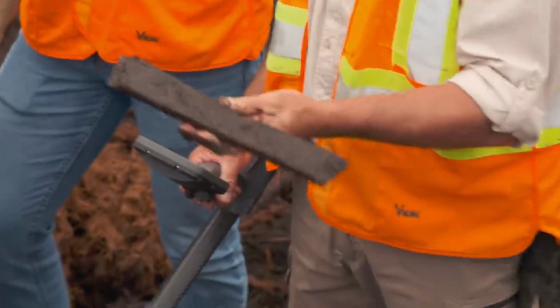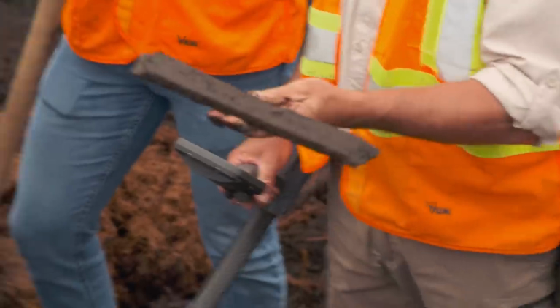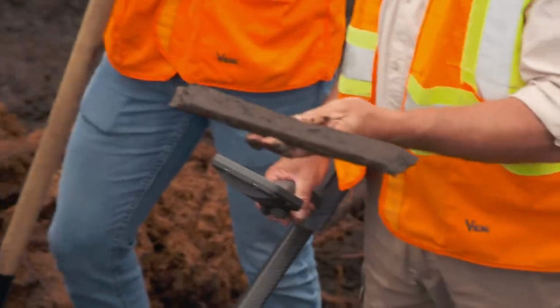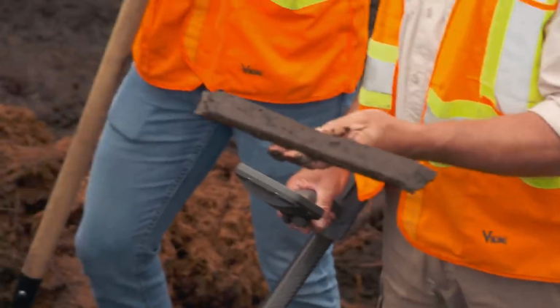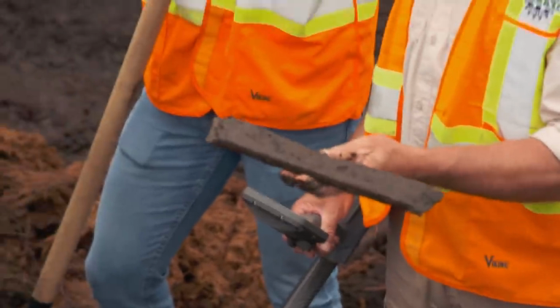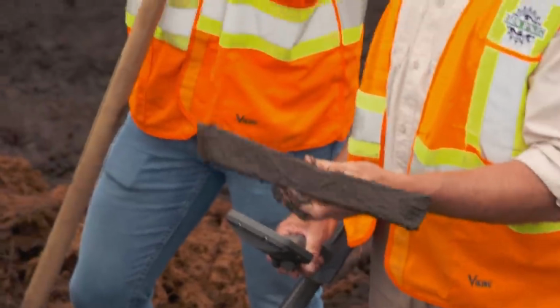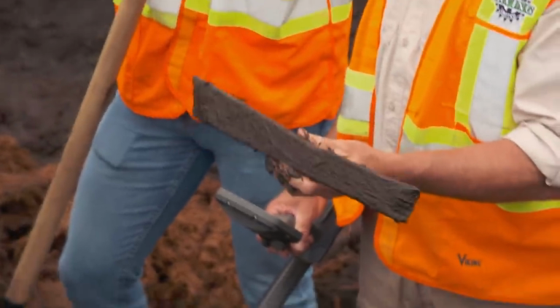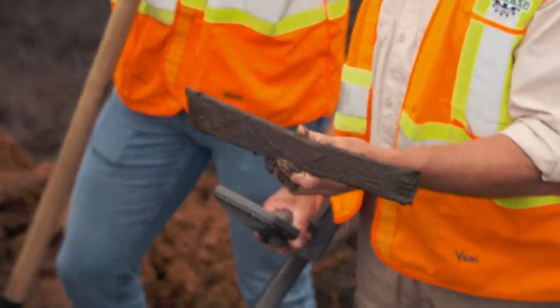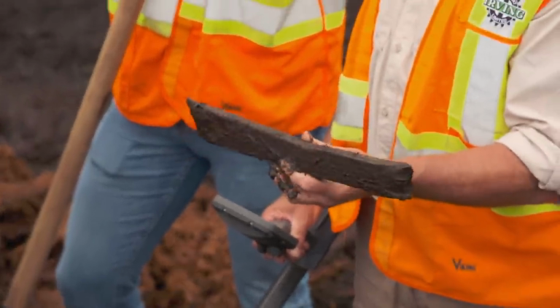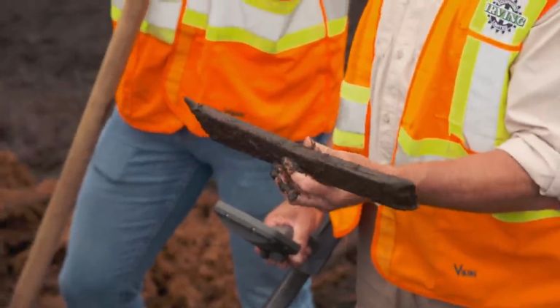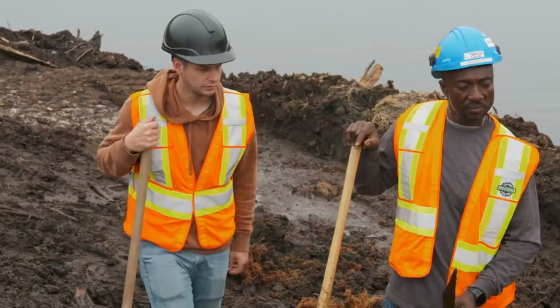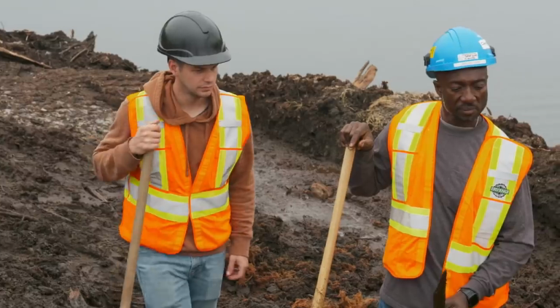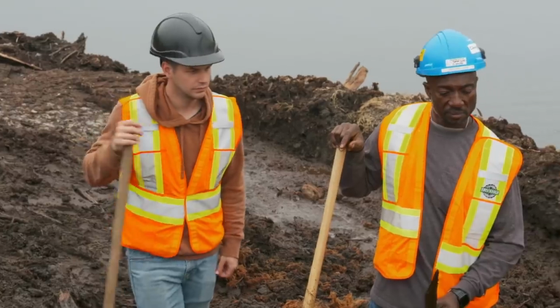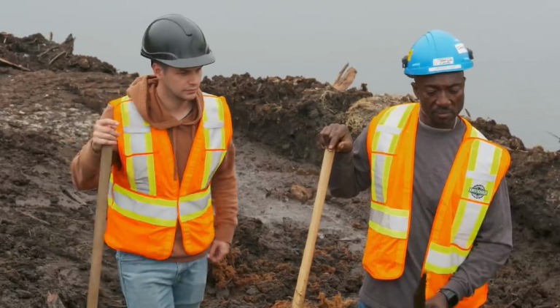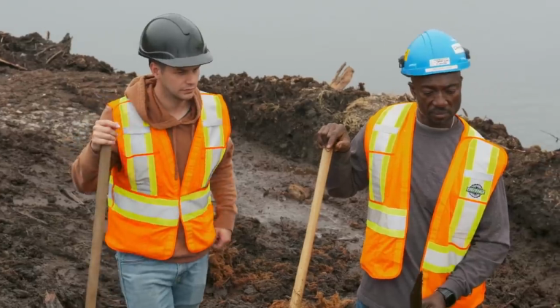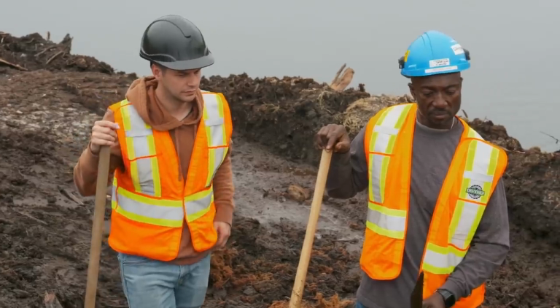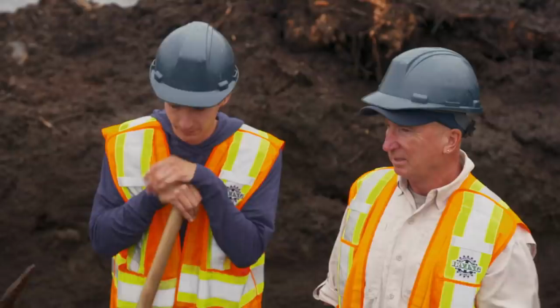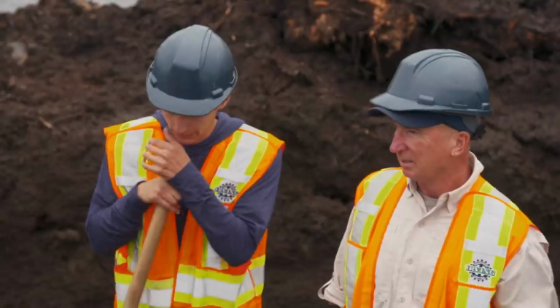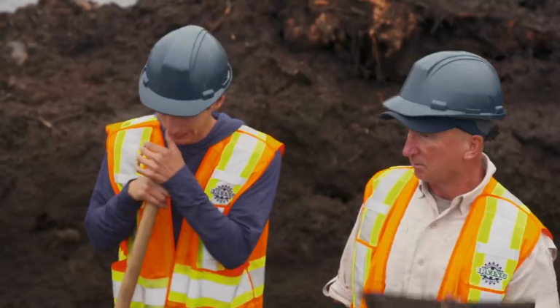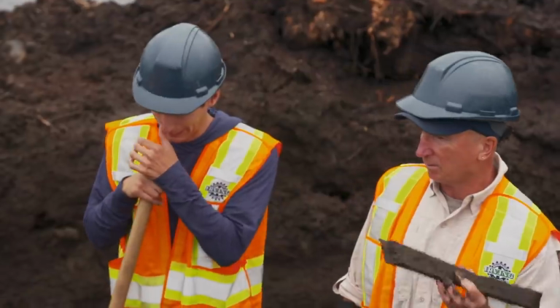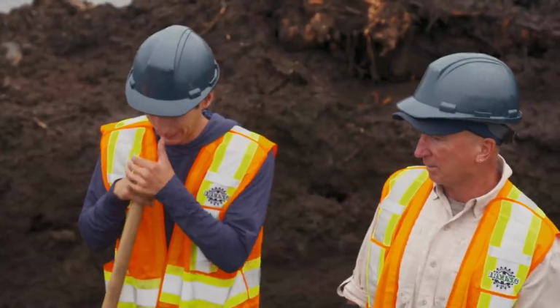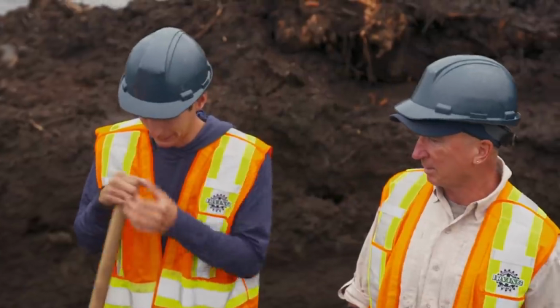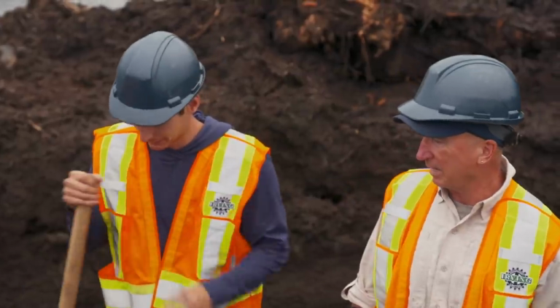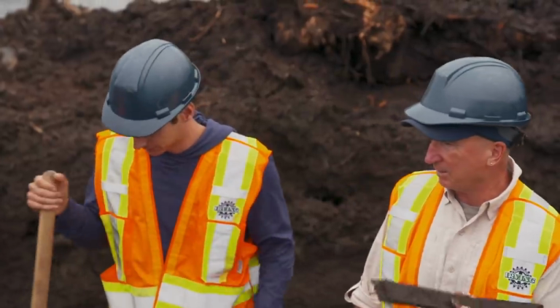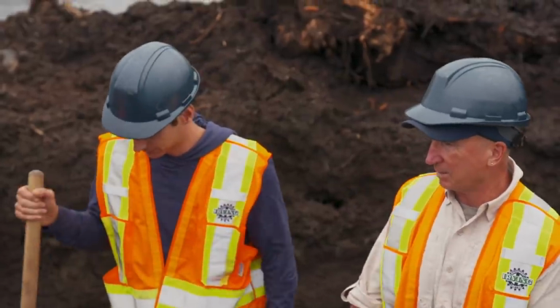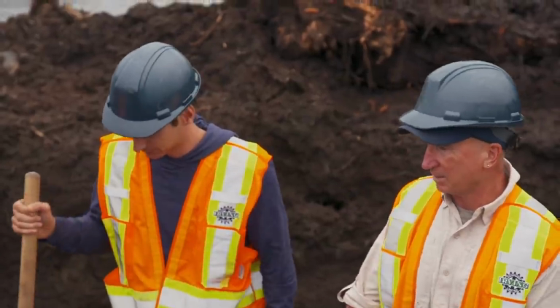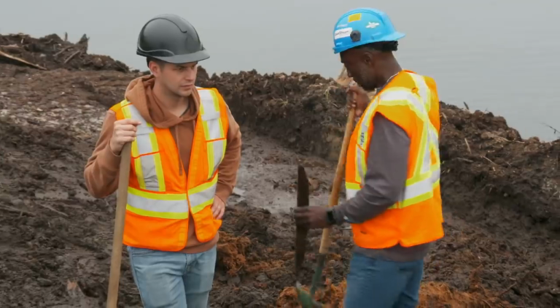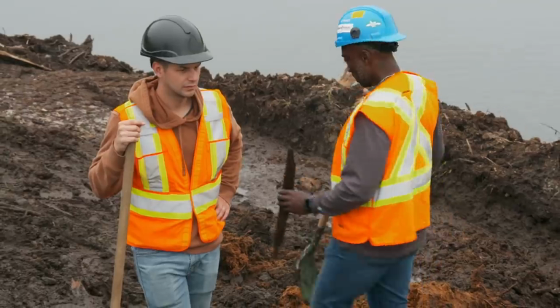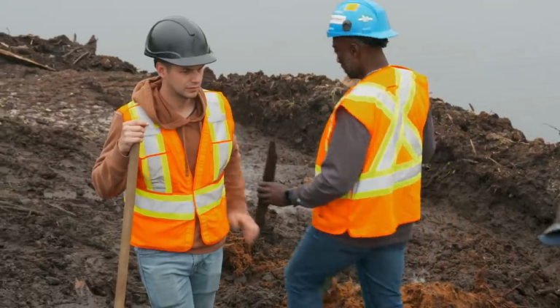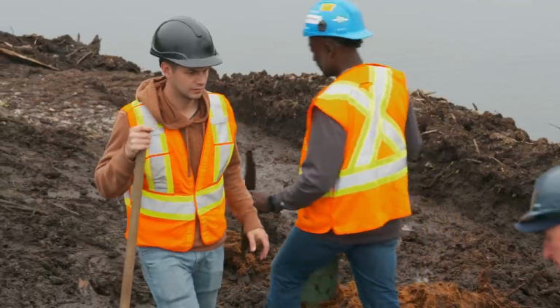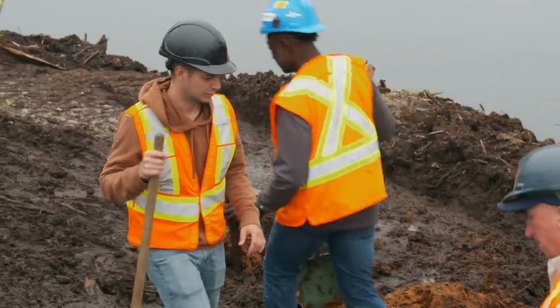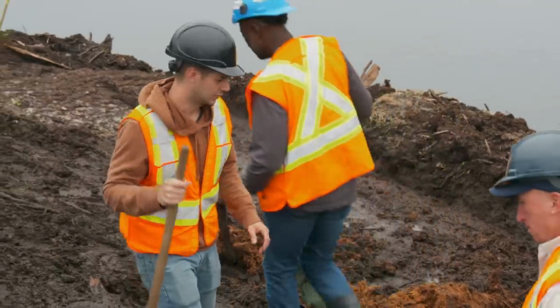Another piece is recovered and set to the side. The team continues to document each find carefully as the excavation proceeds.